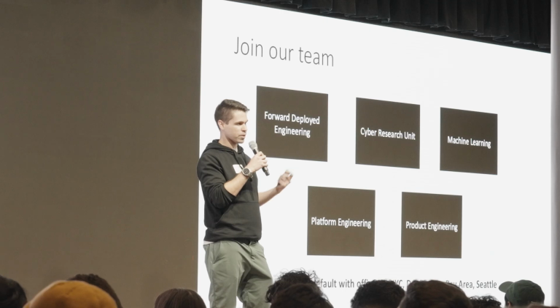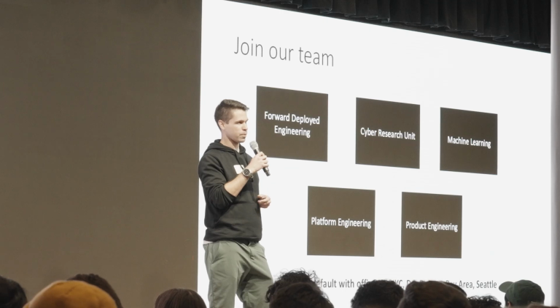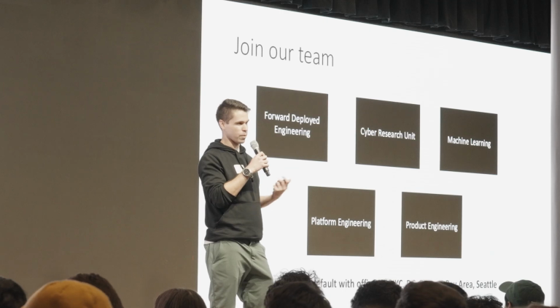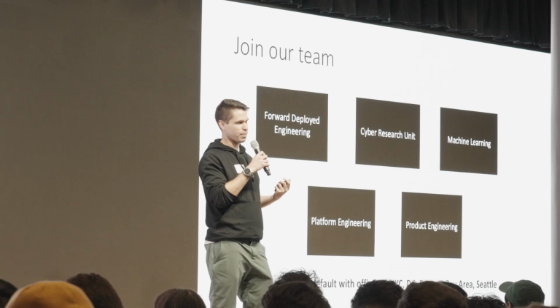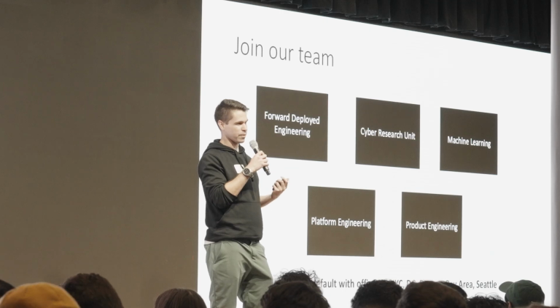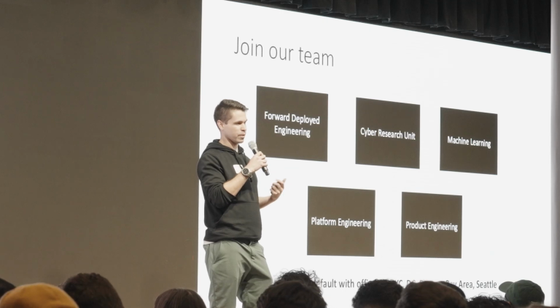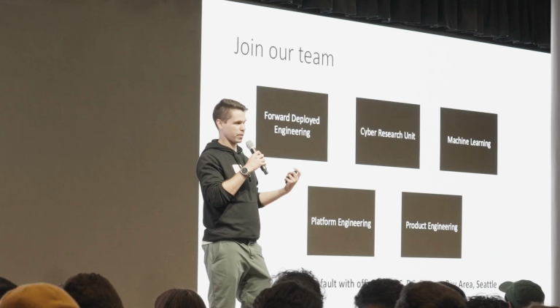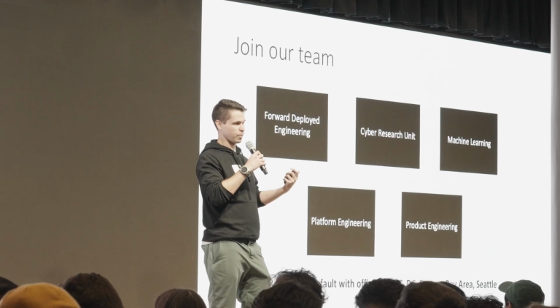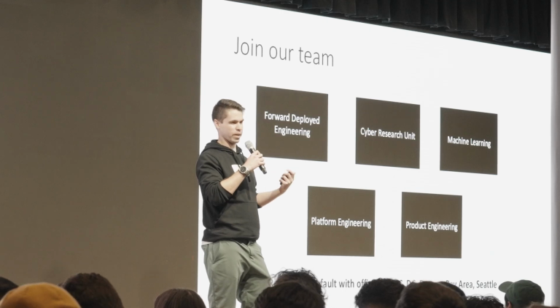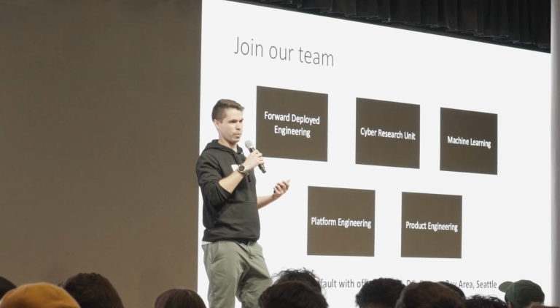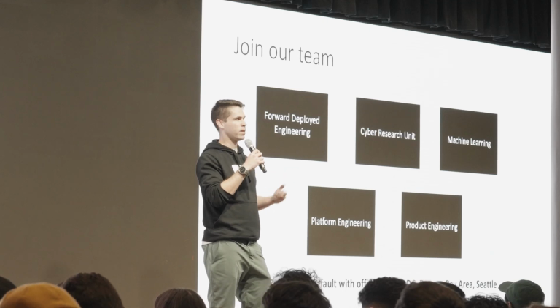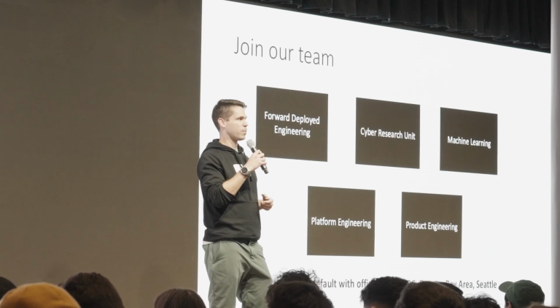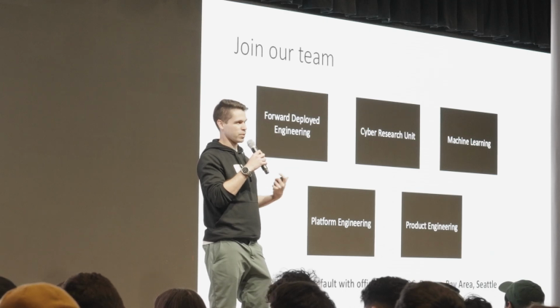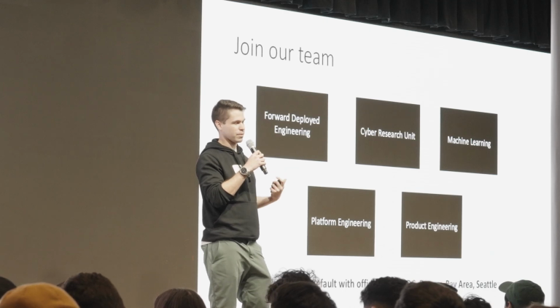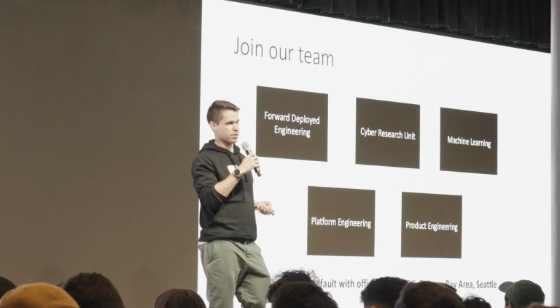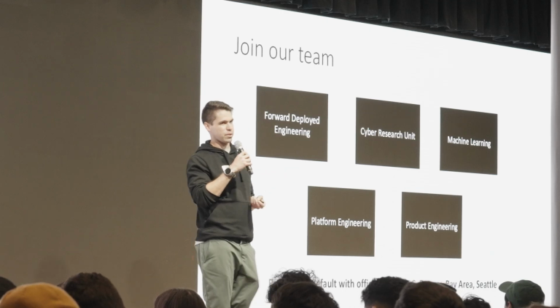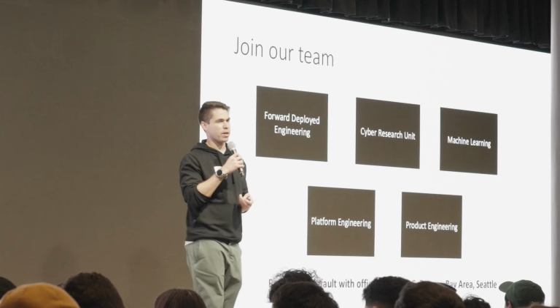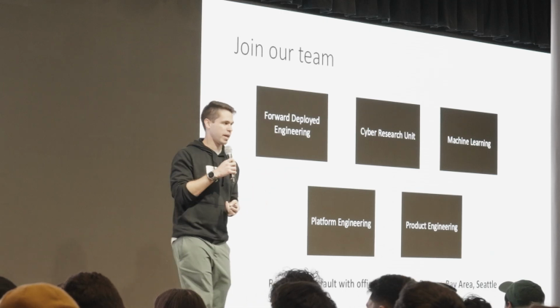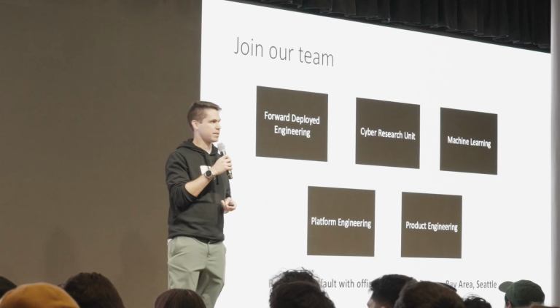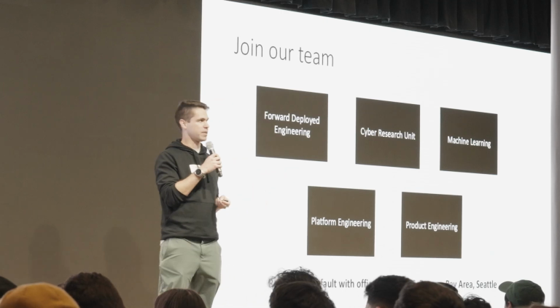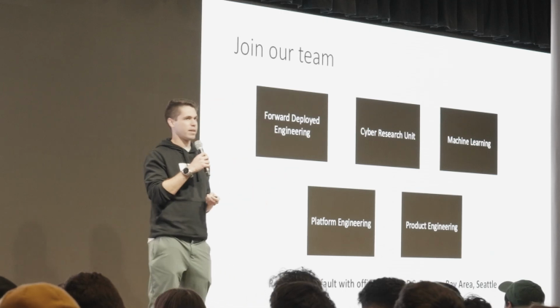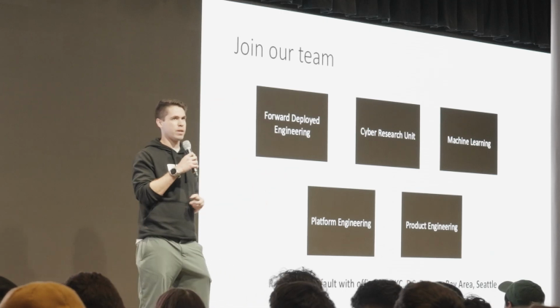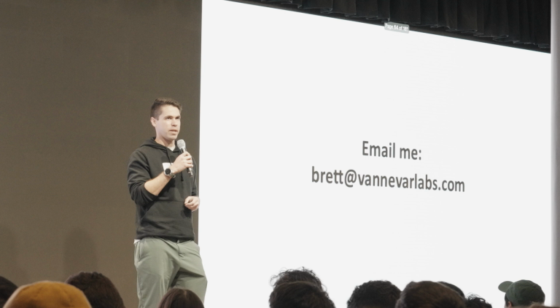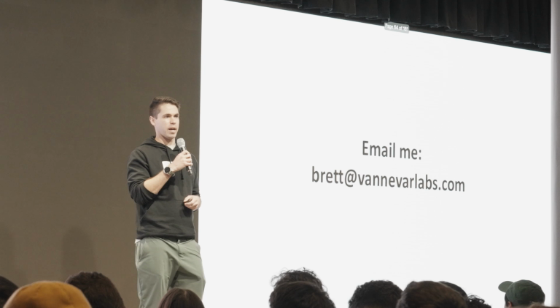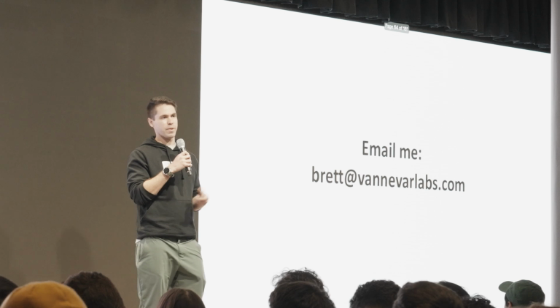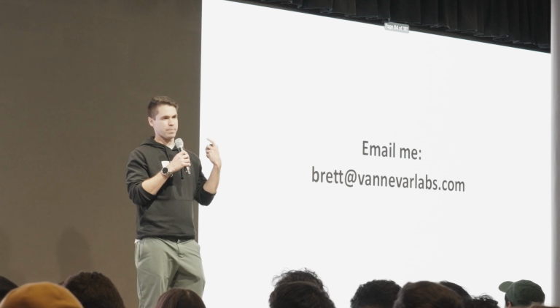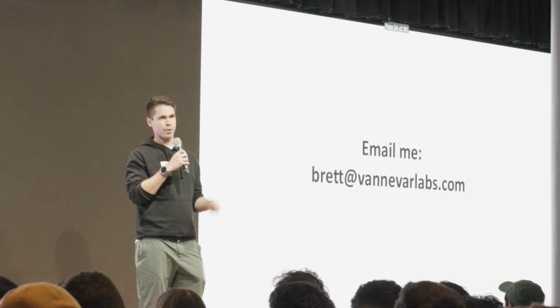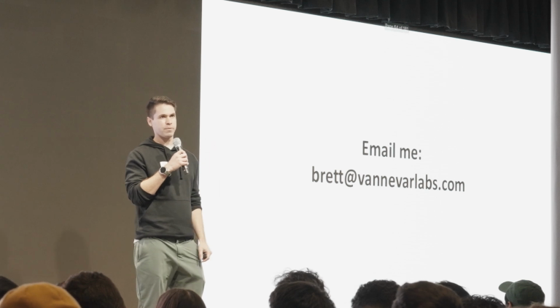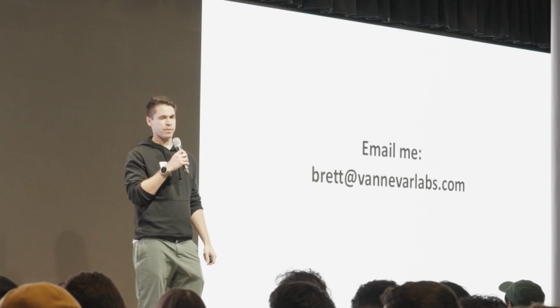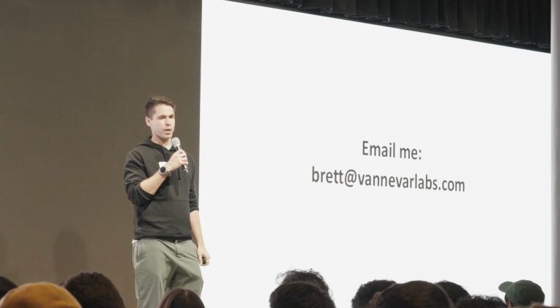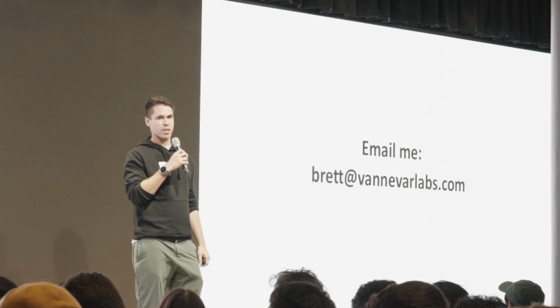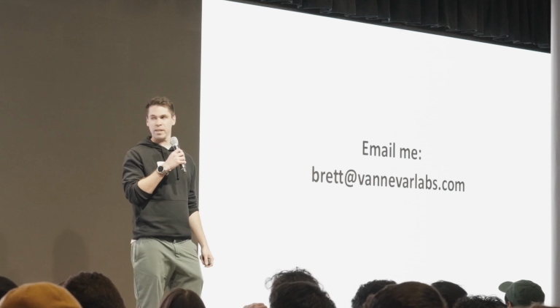We're remote by default — you can work anywhere. We do have offices in New York, D.C., and Denver. Email me if you want to talk. Thank you very much.